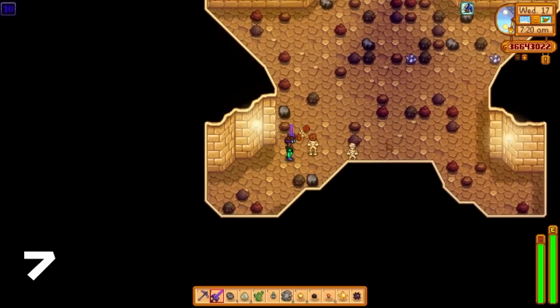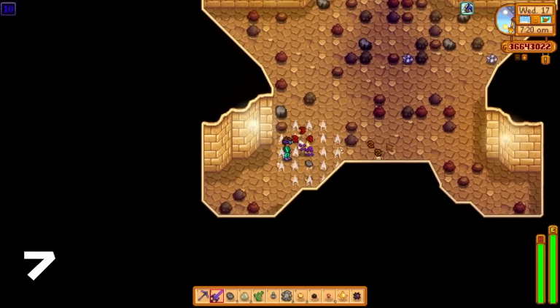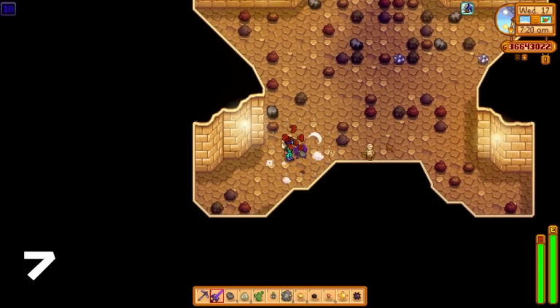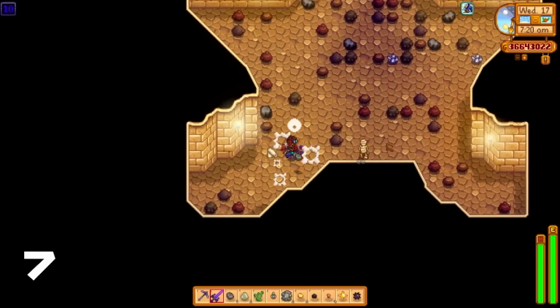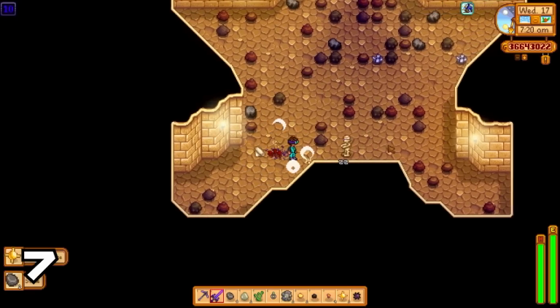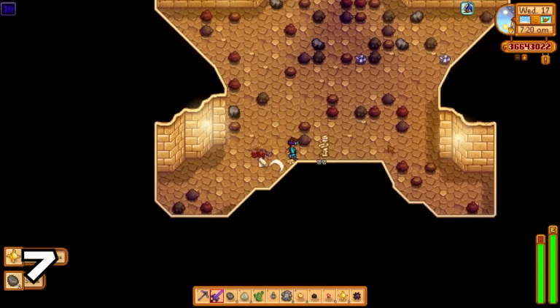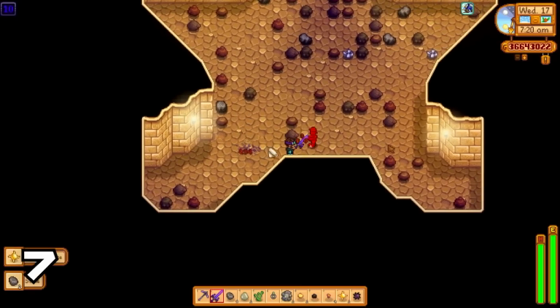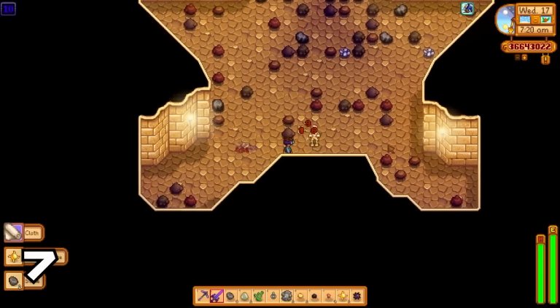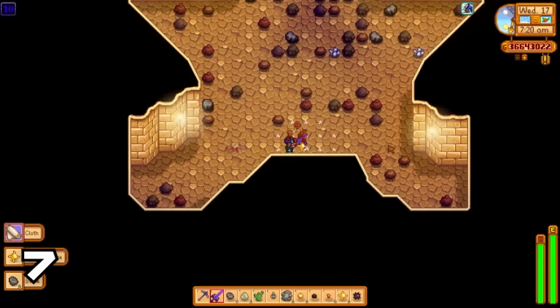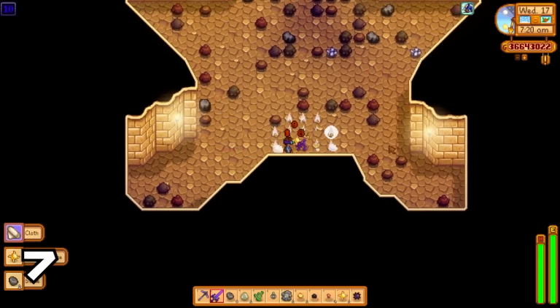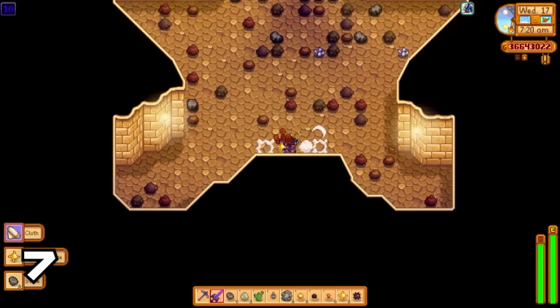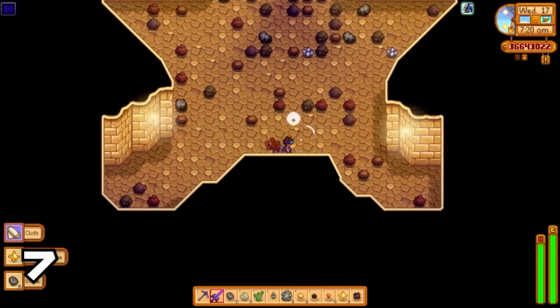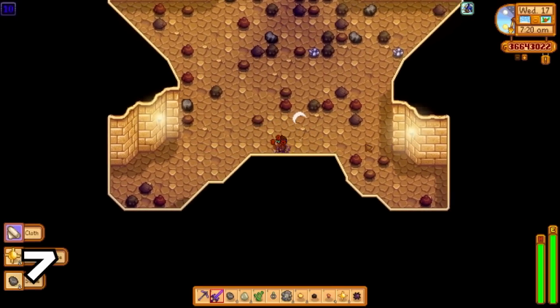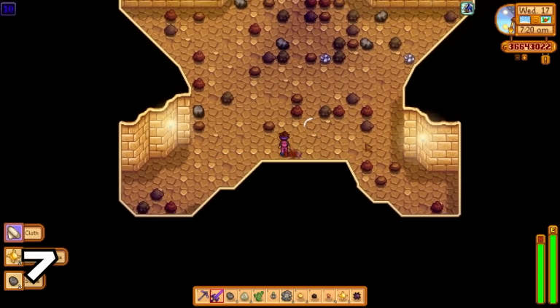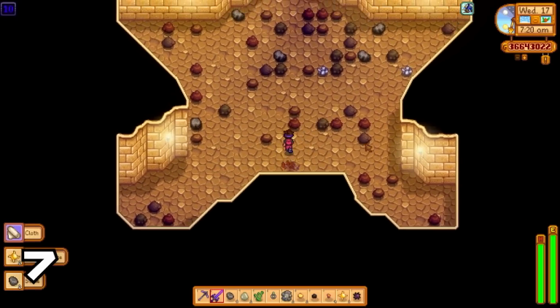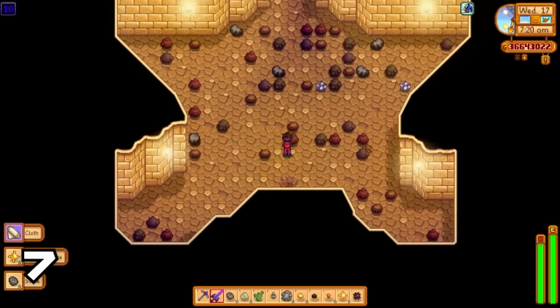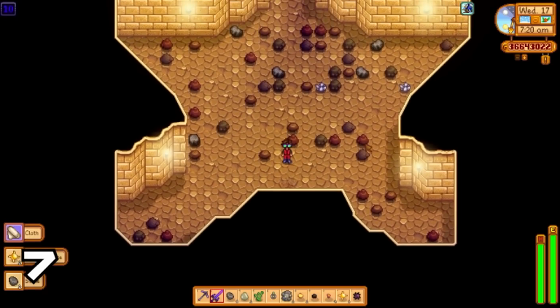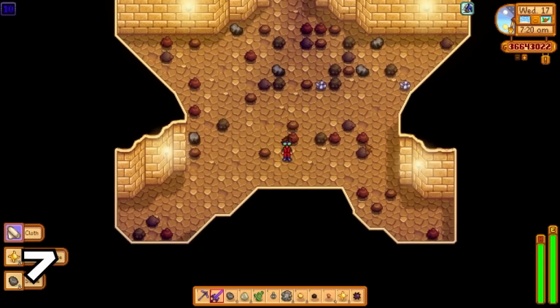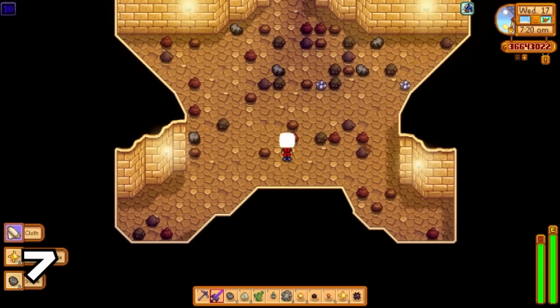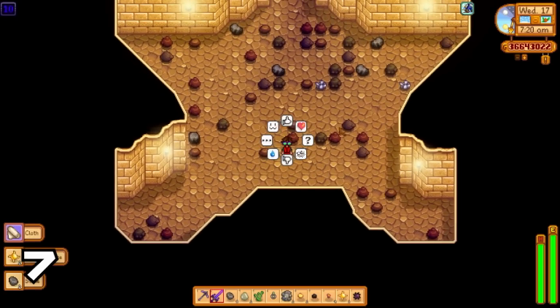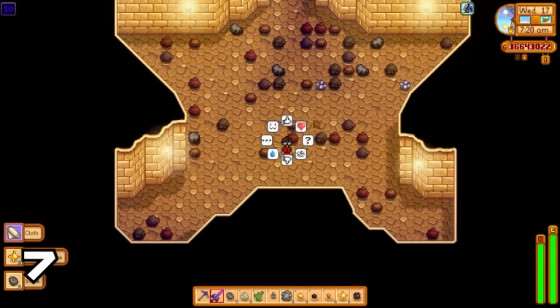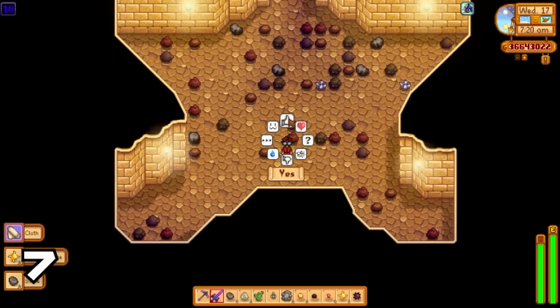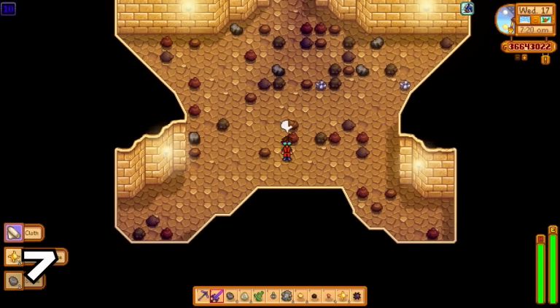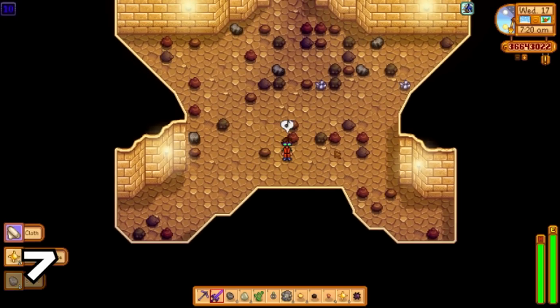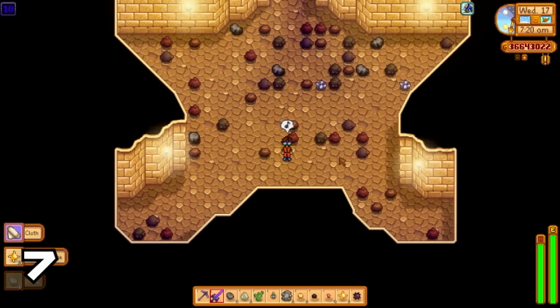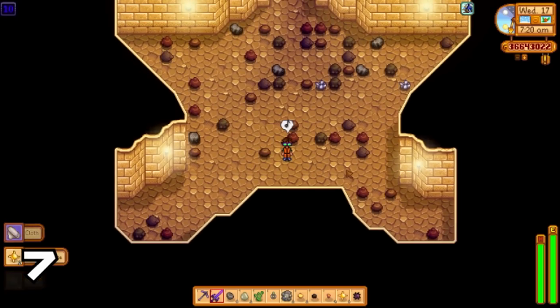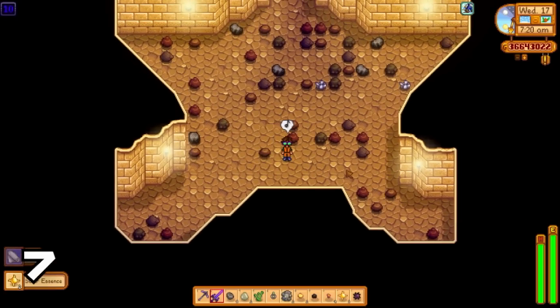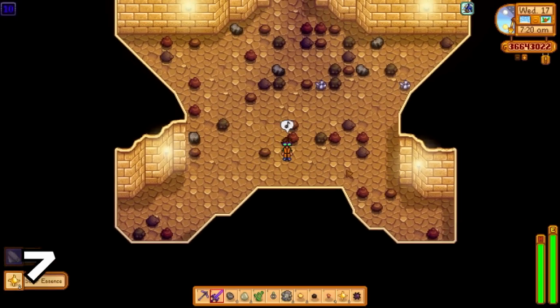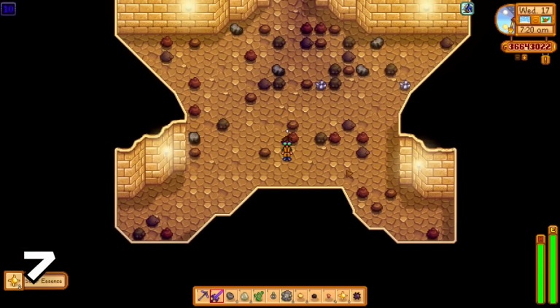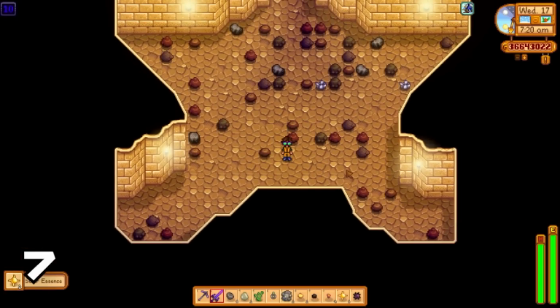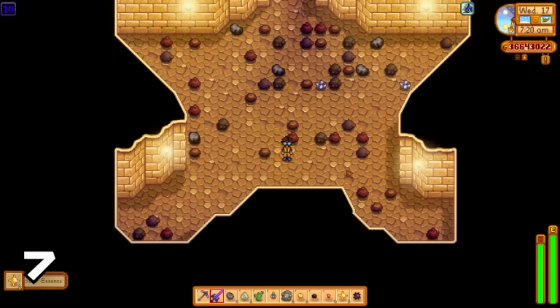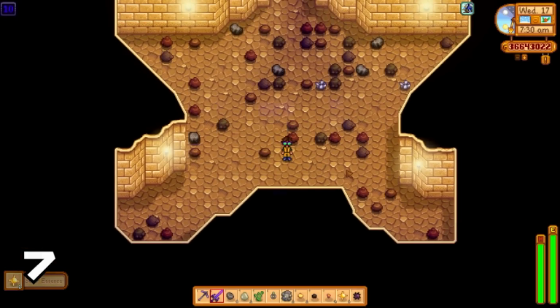The Napalm Ring will not only destroy mummies but it will also explode nodes around them, meaning this is the perfect ring to kill mummies.